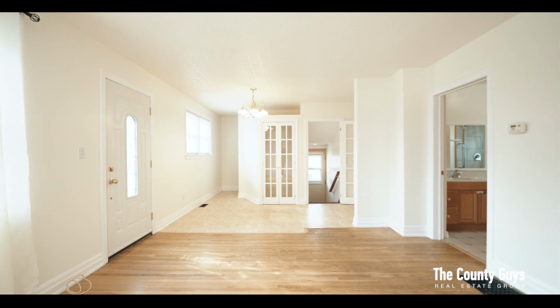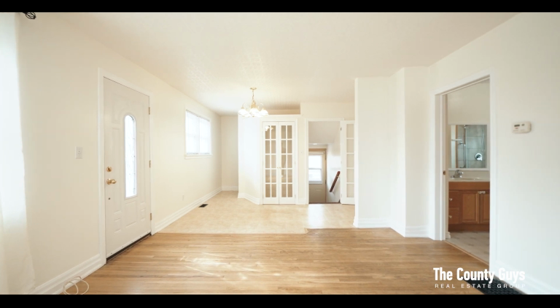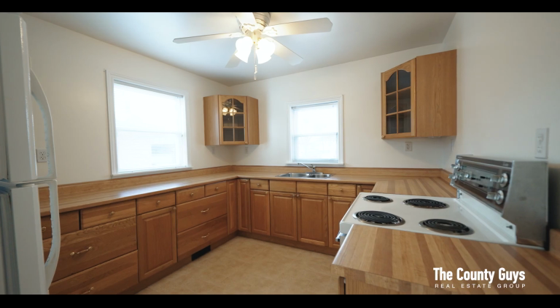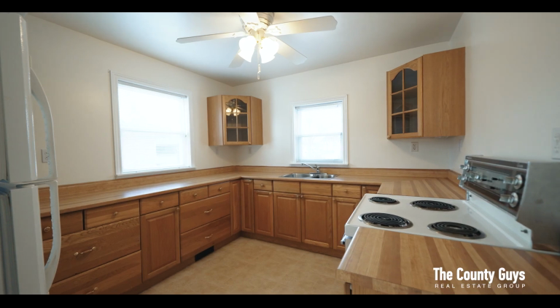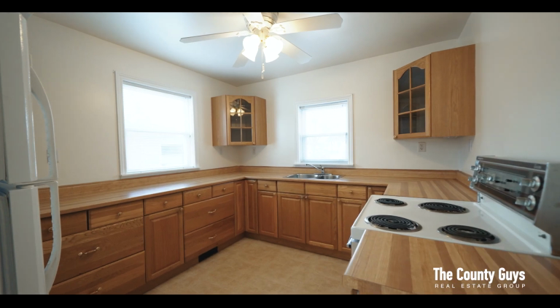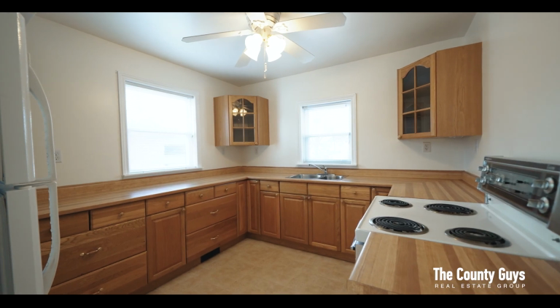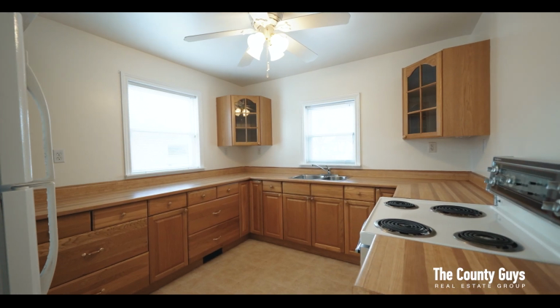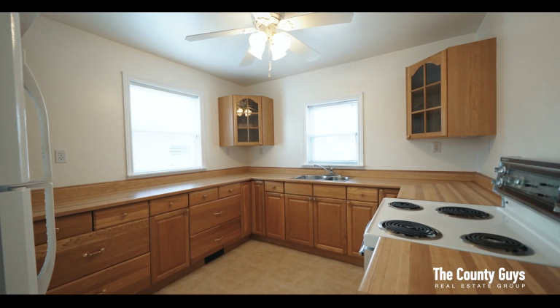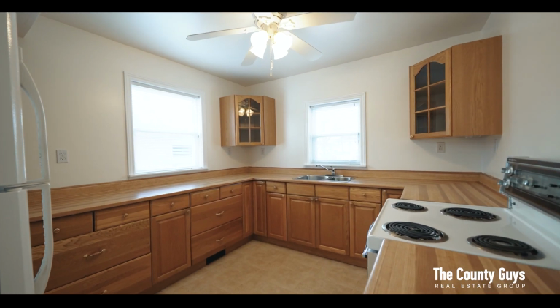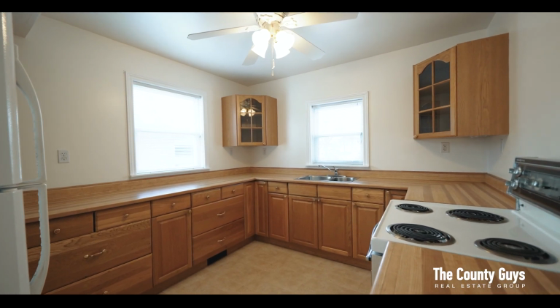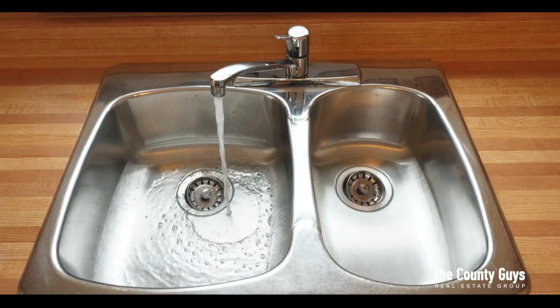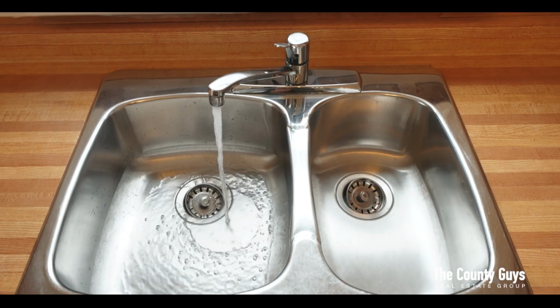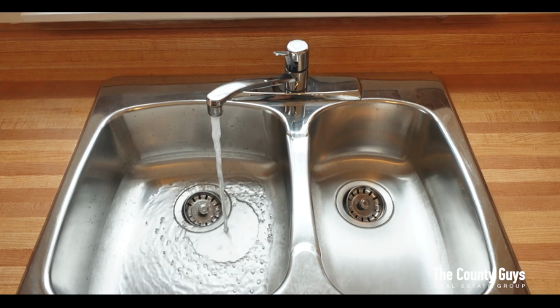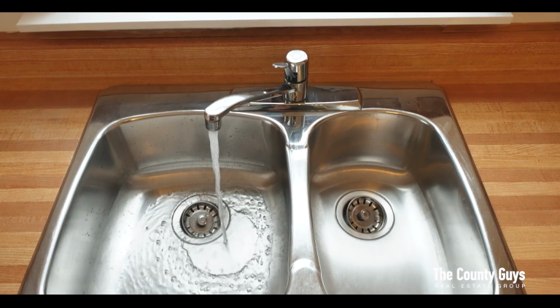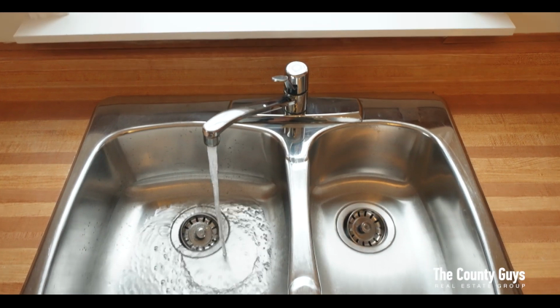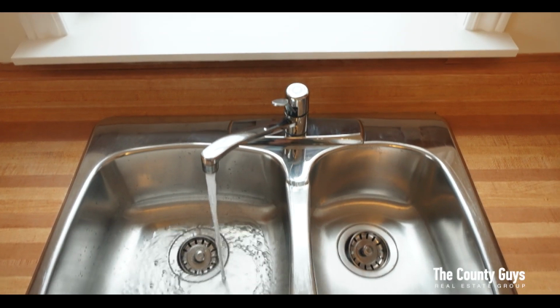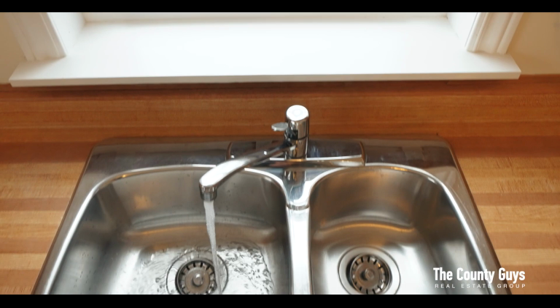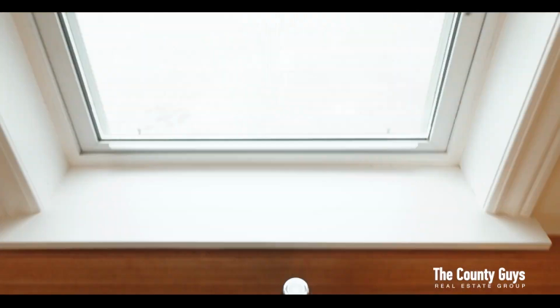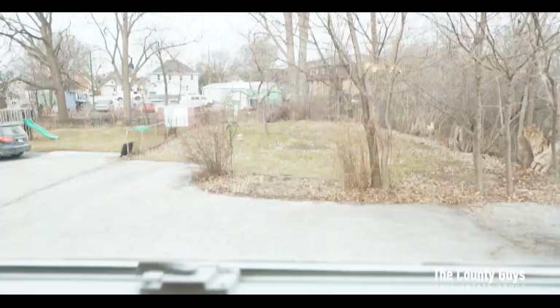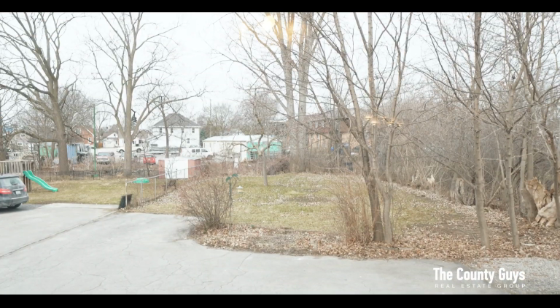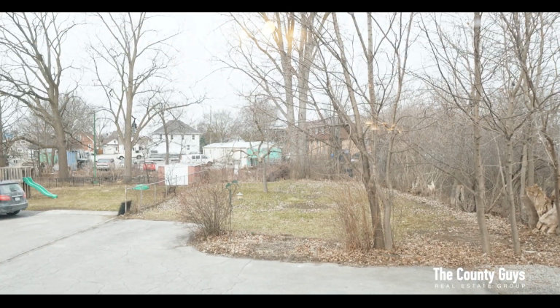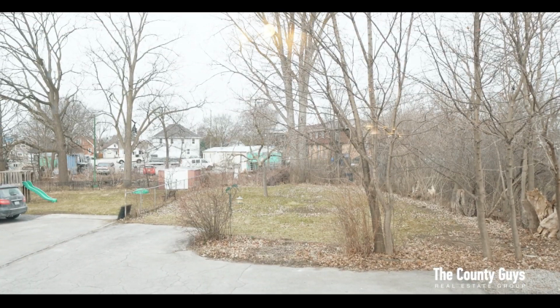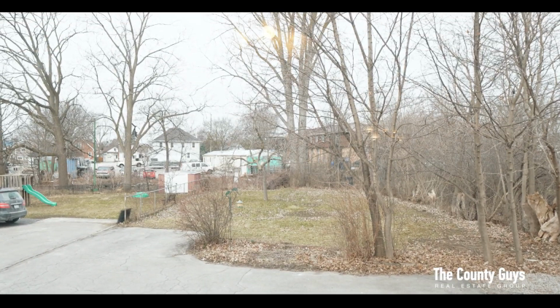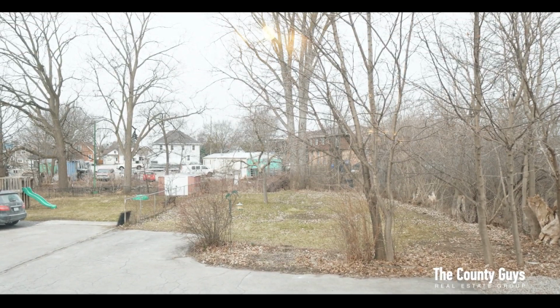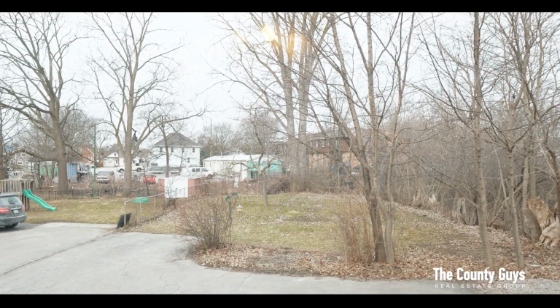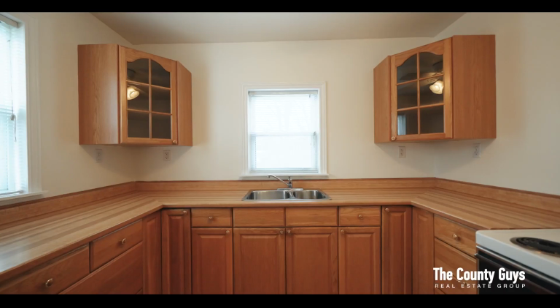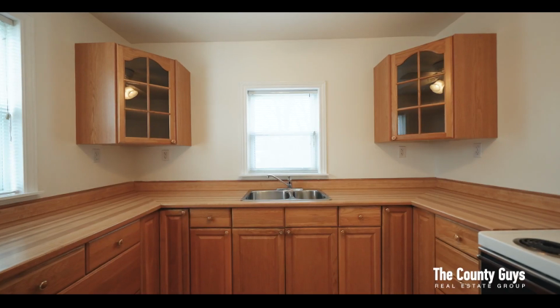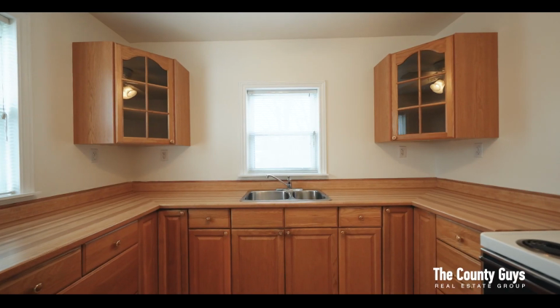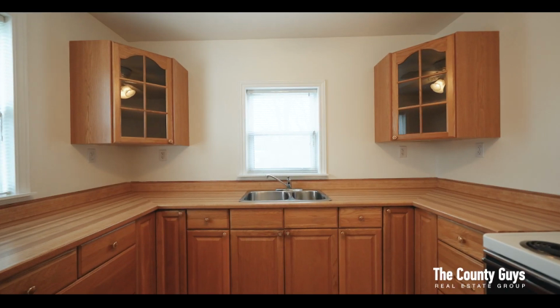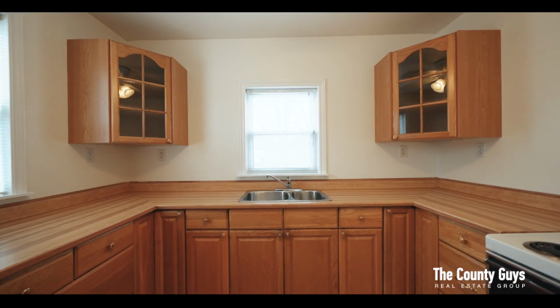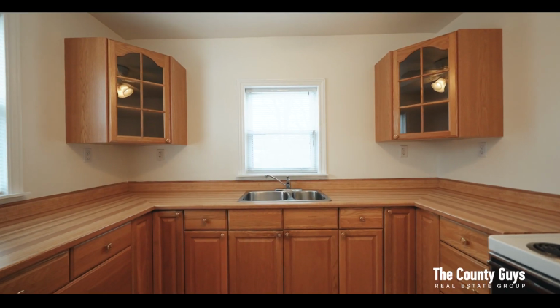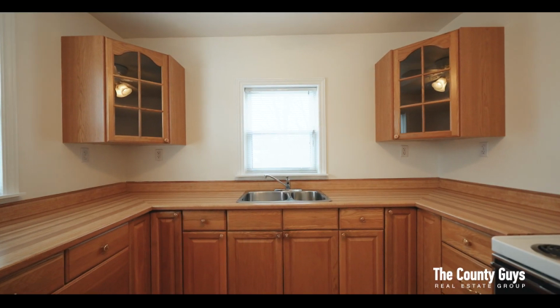The kitchen offers views to the backyard and boasts an abundance of wood cabinets, loads of storage and long counter work surfaces.